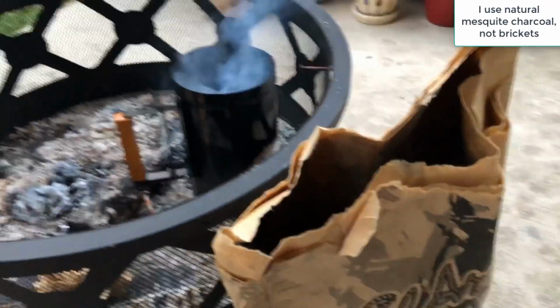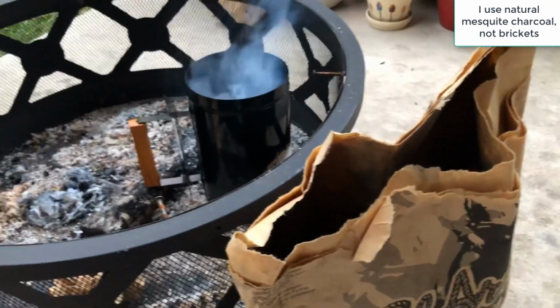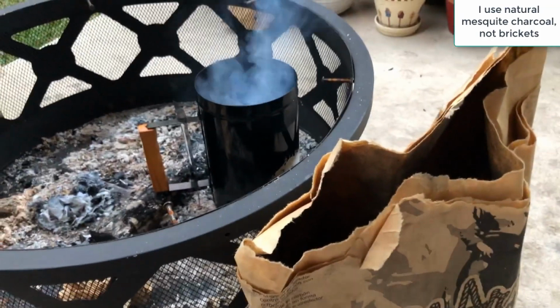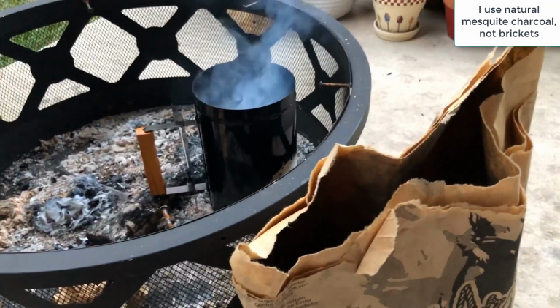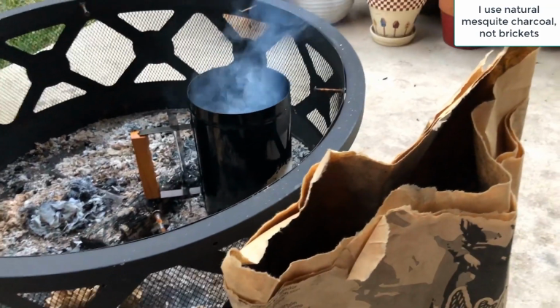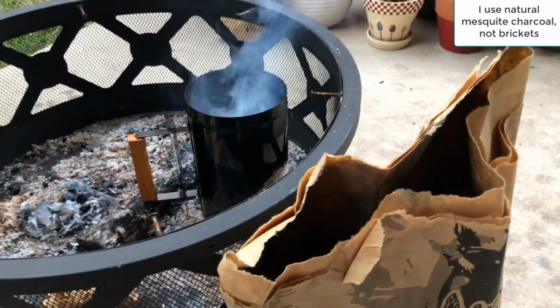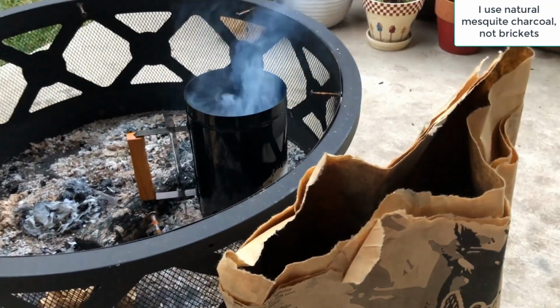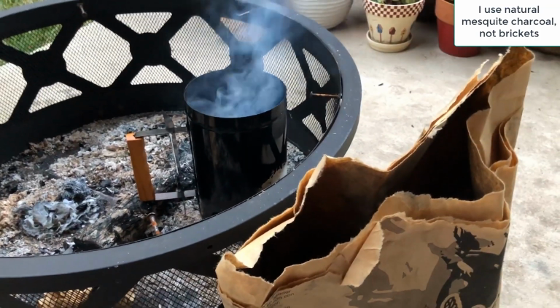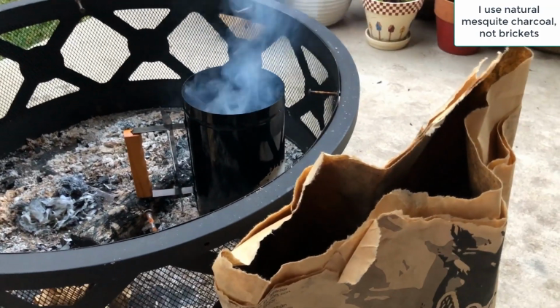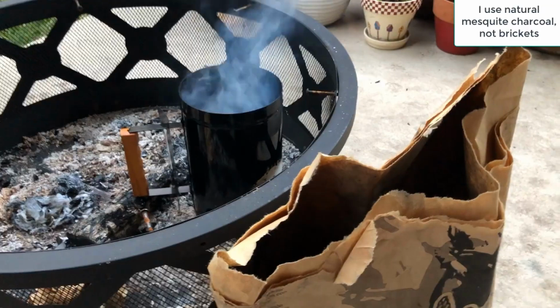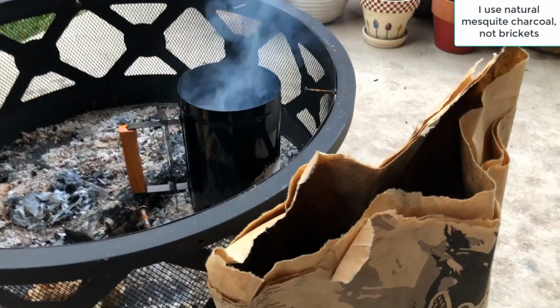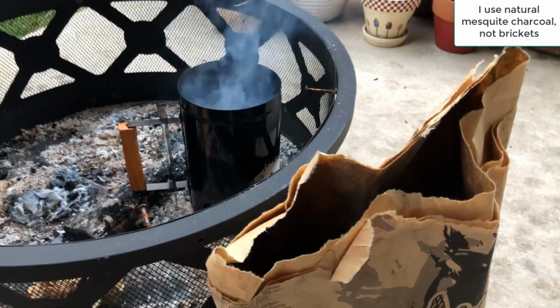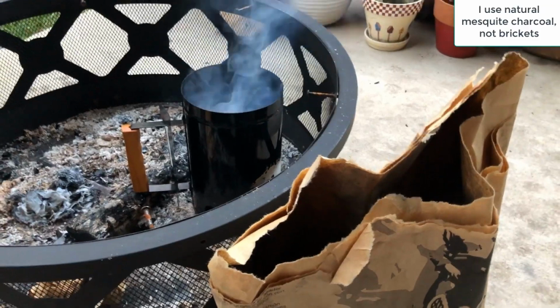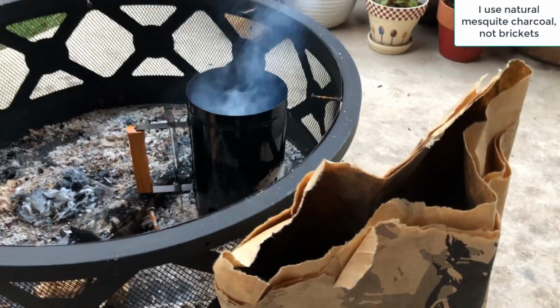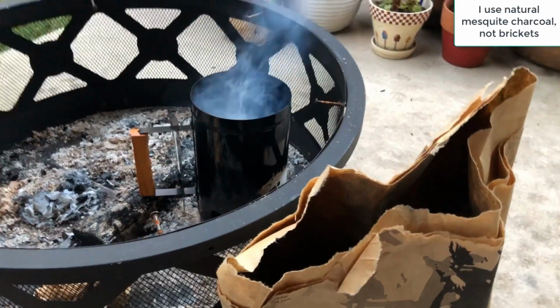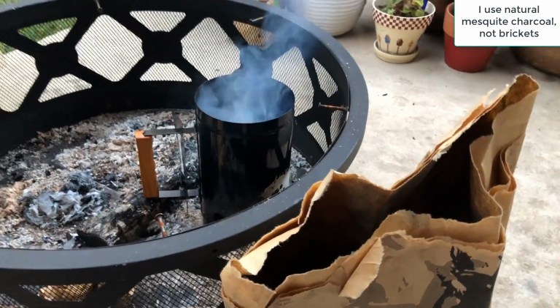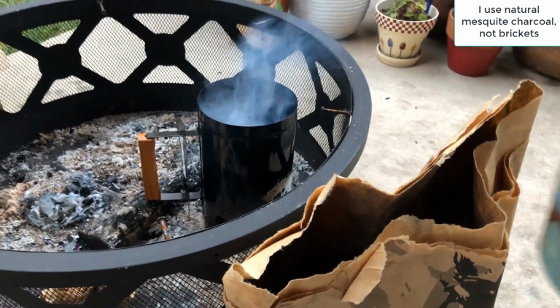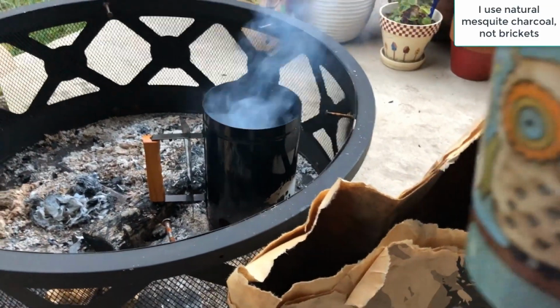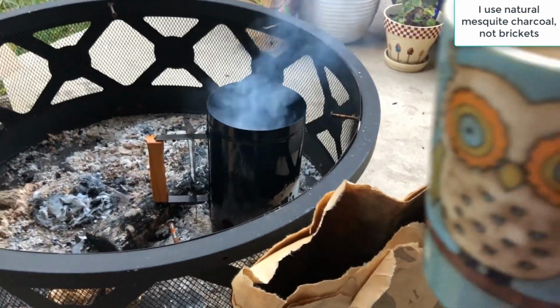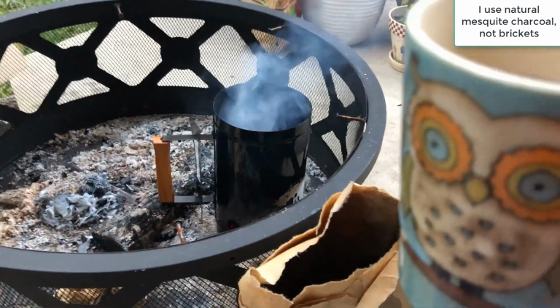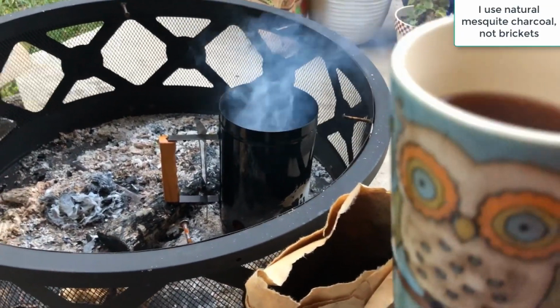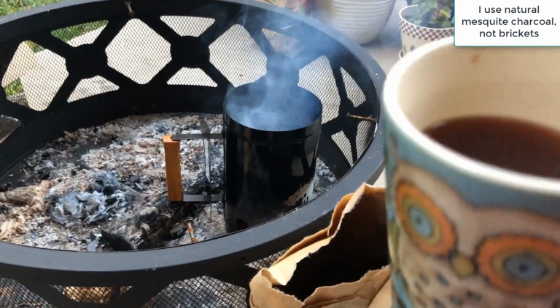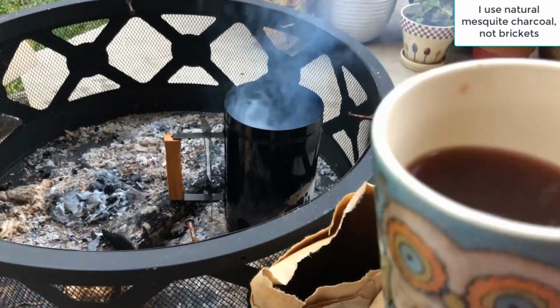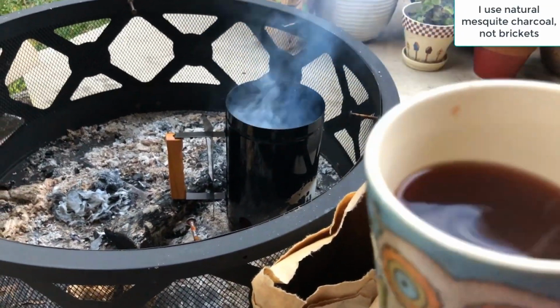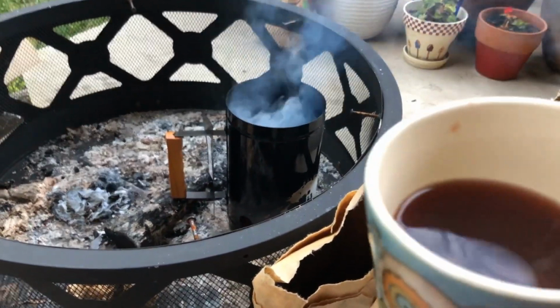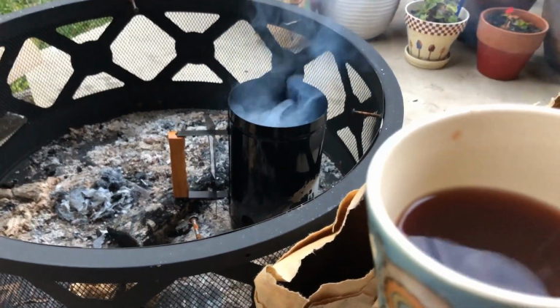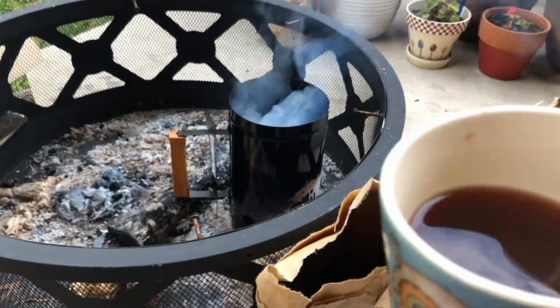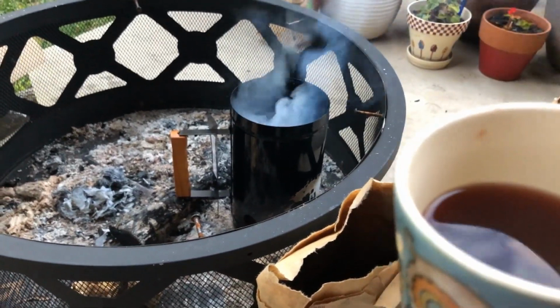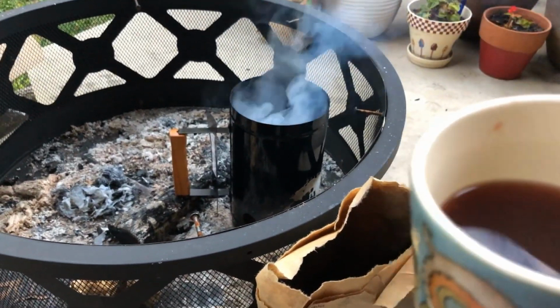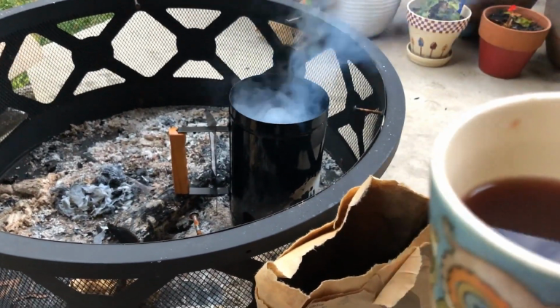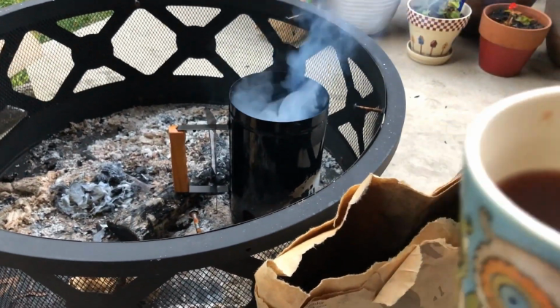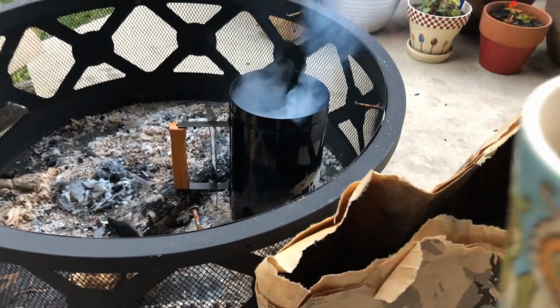I'm not having coffee this morning — I'm having ponche. I'll make a video on that.